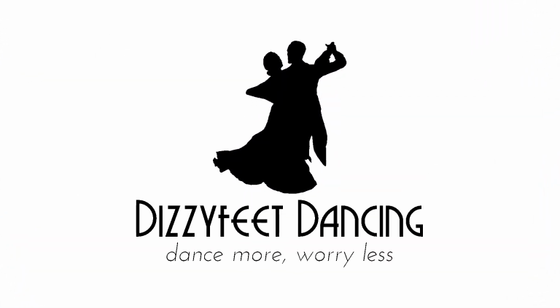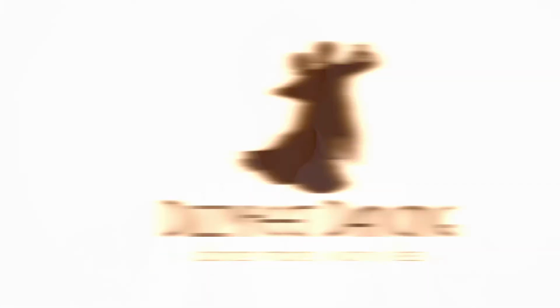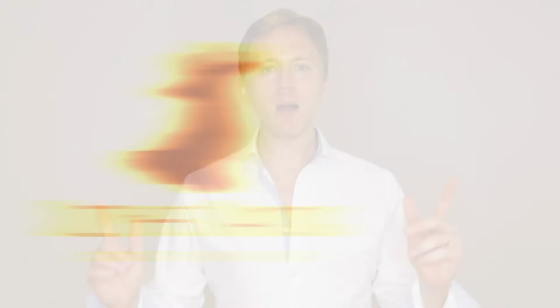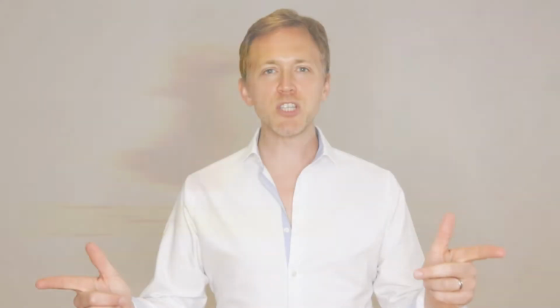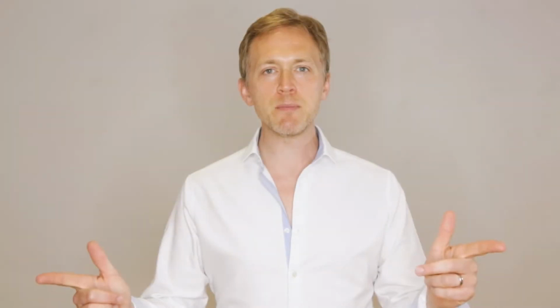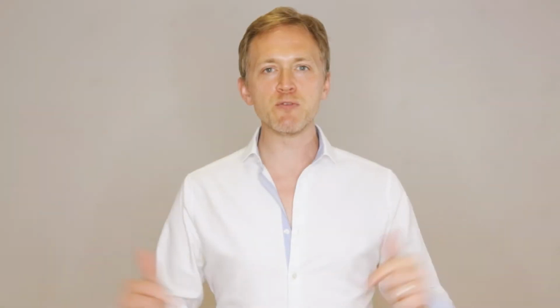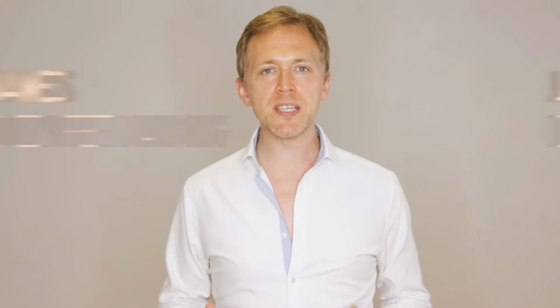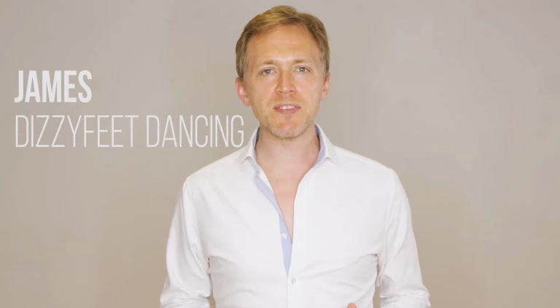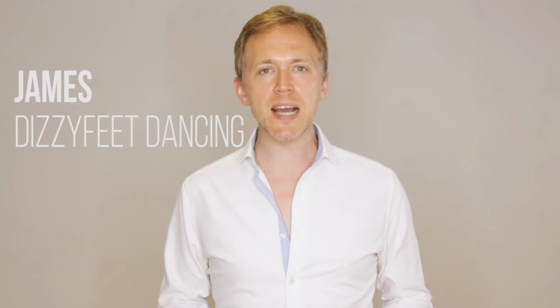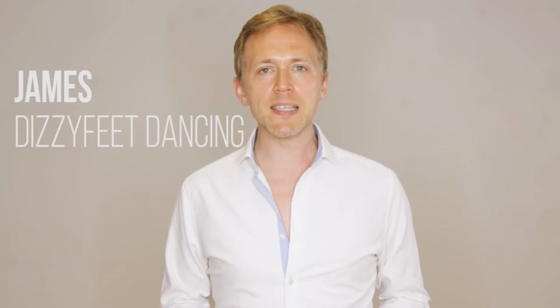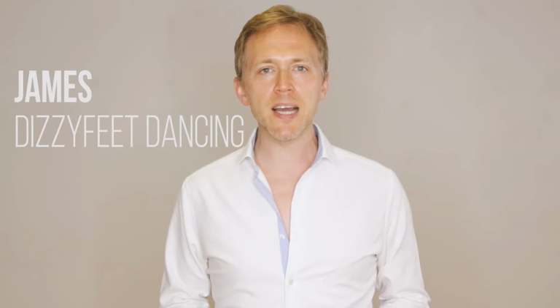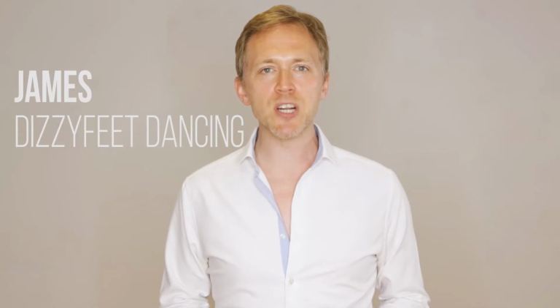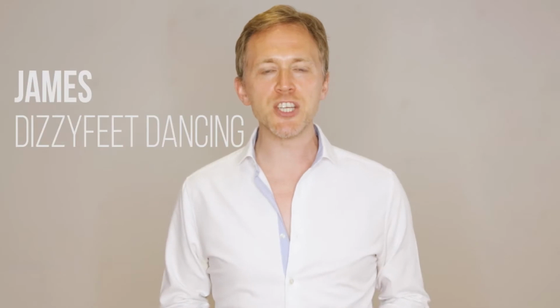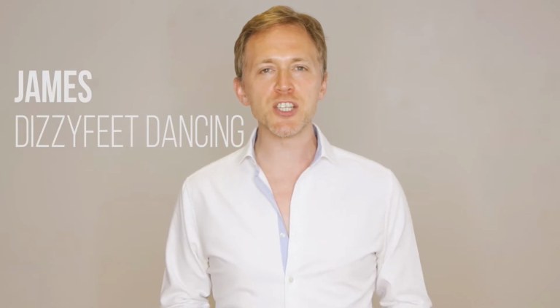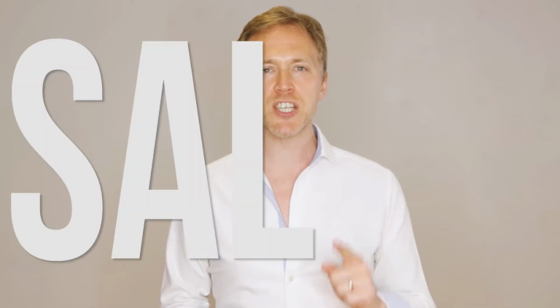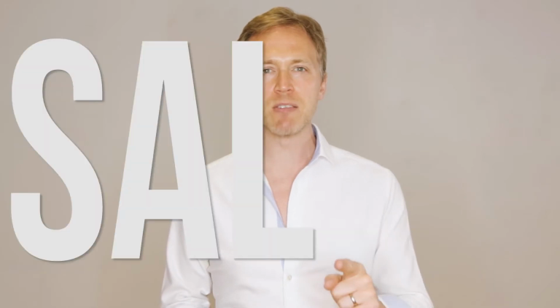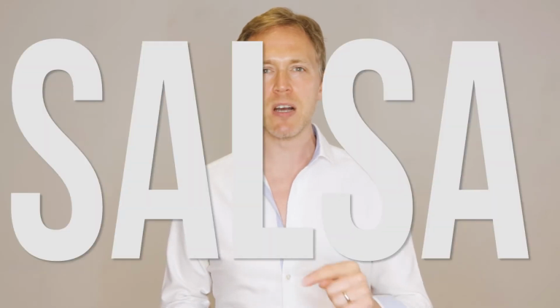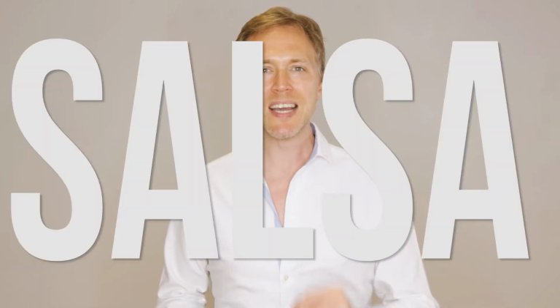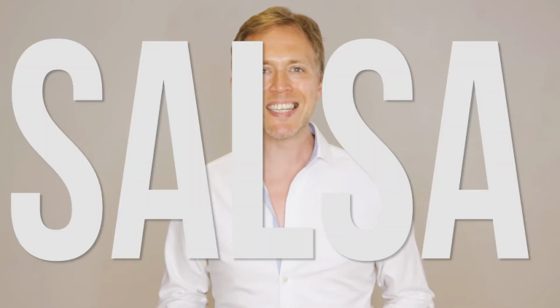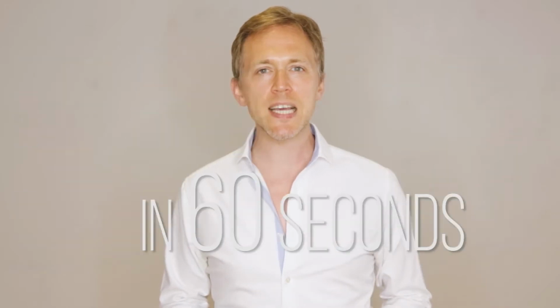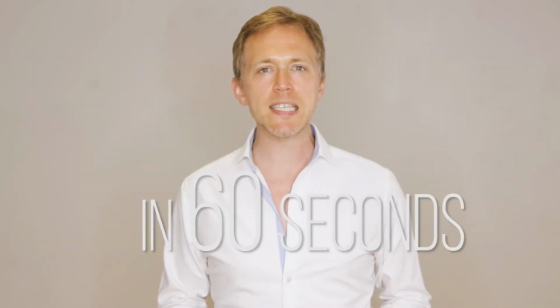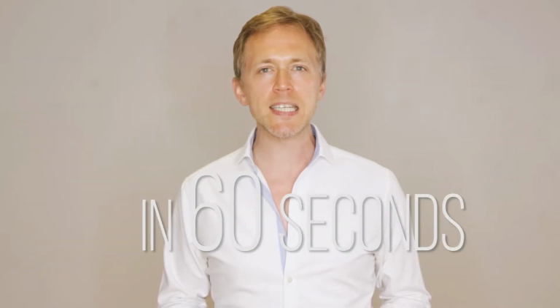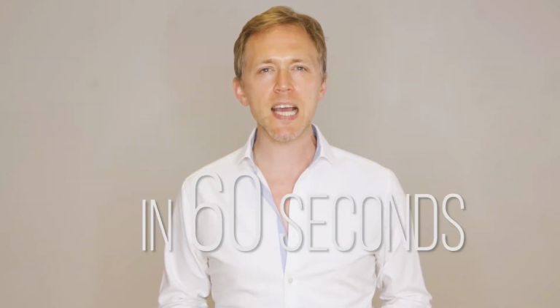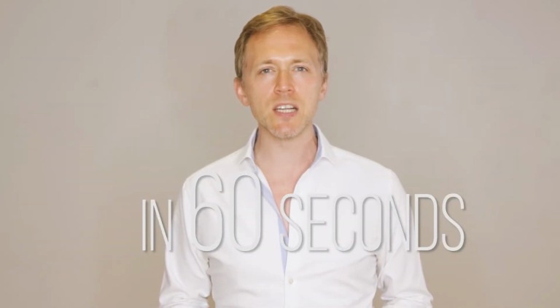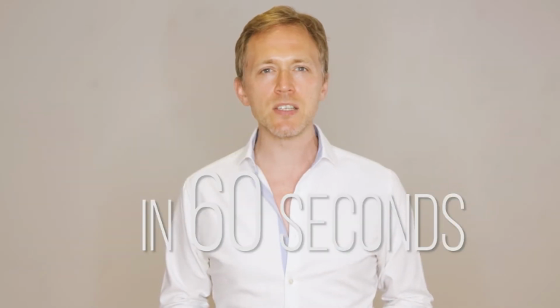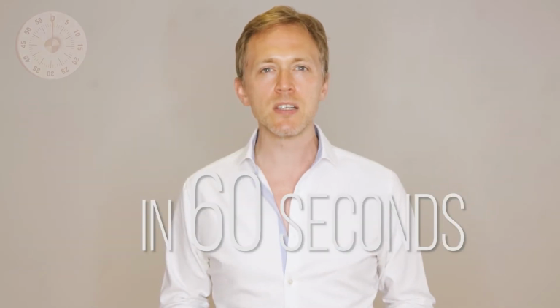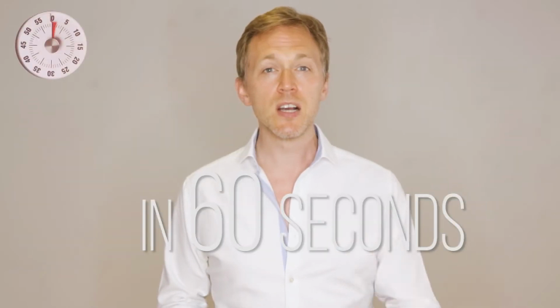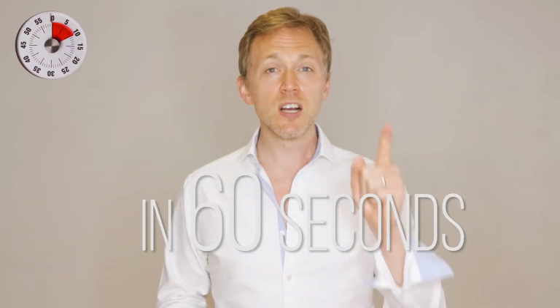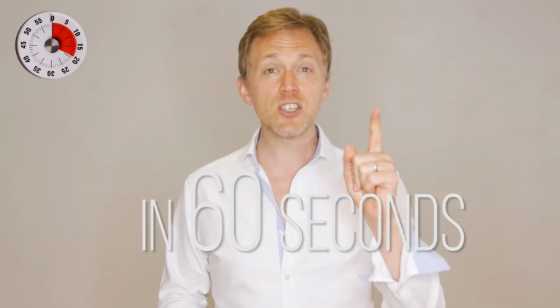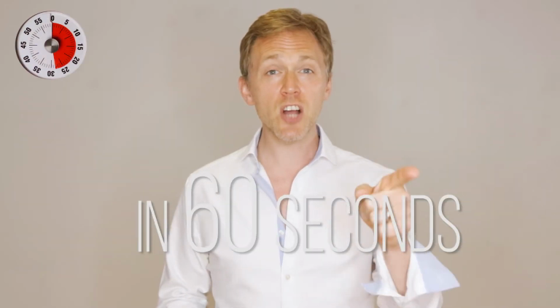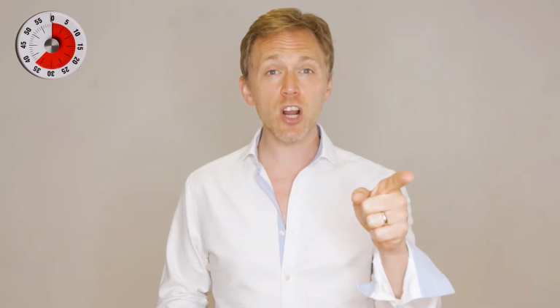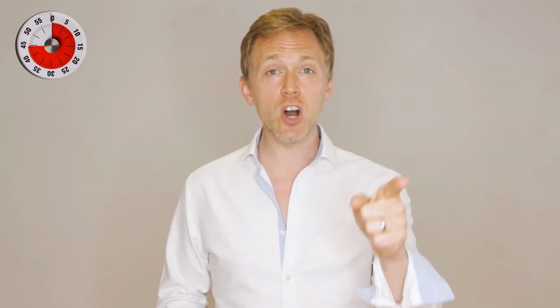Hi, I'm James from Dizzy Feet and today I'm going to teach you the Salsa in 60 seconds. Stop the clock!